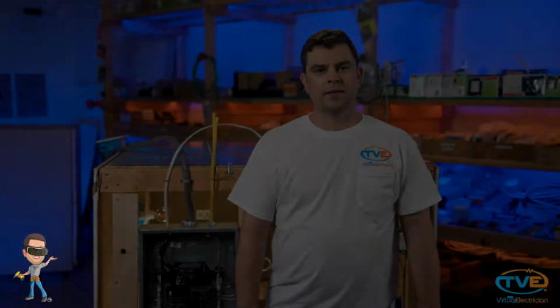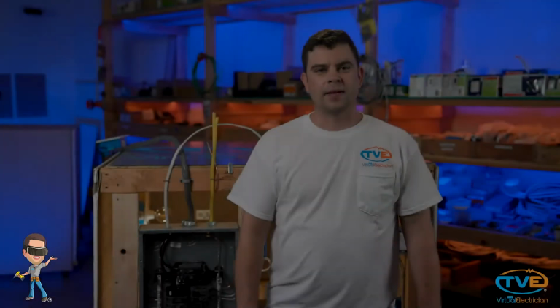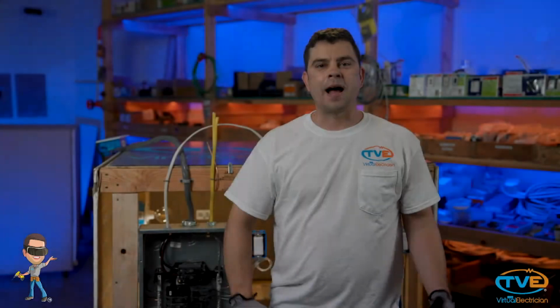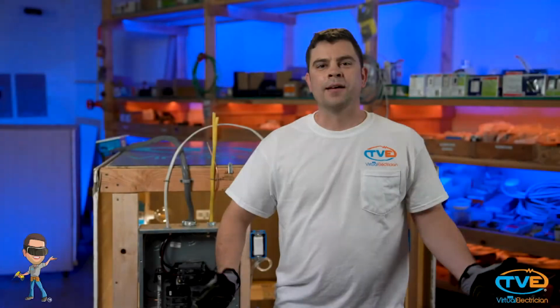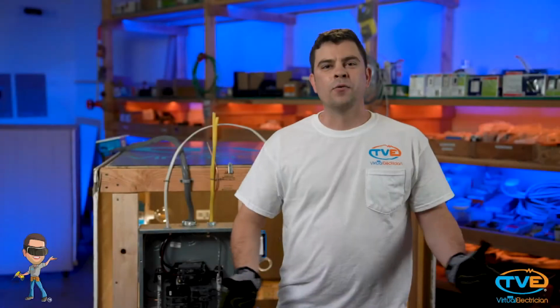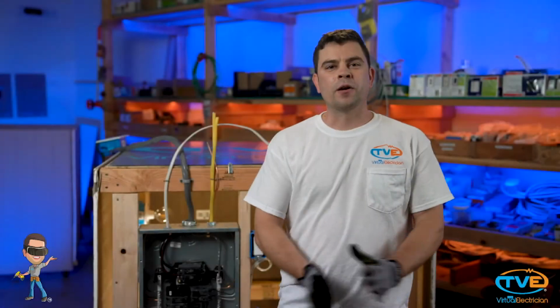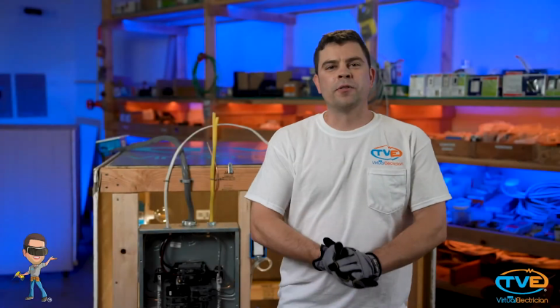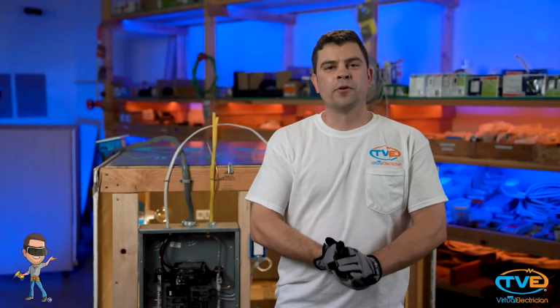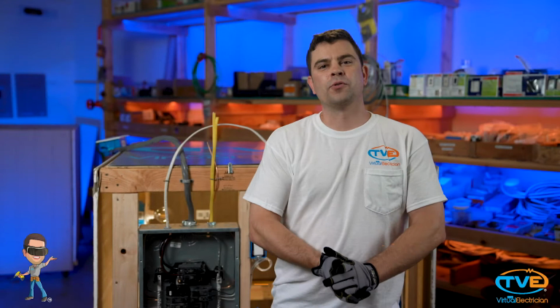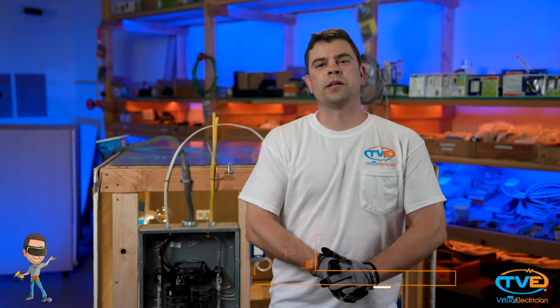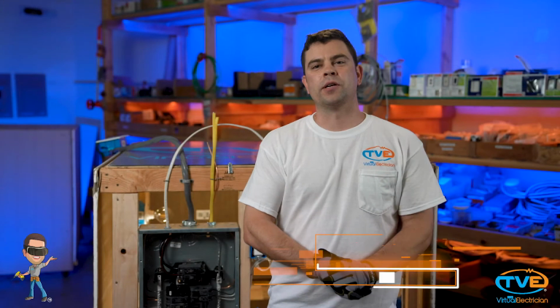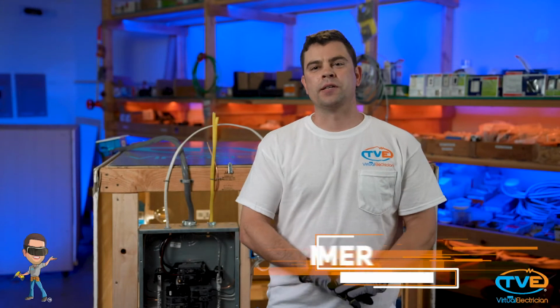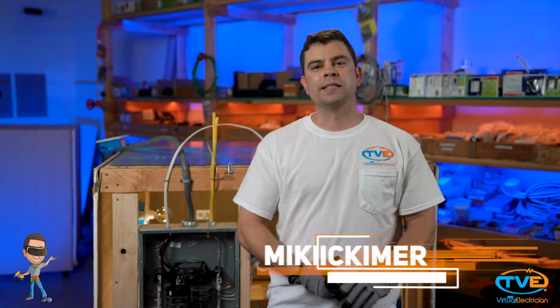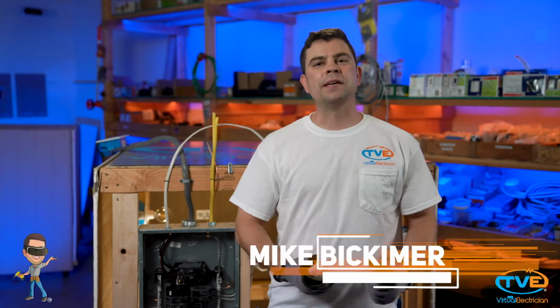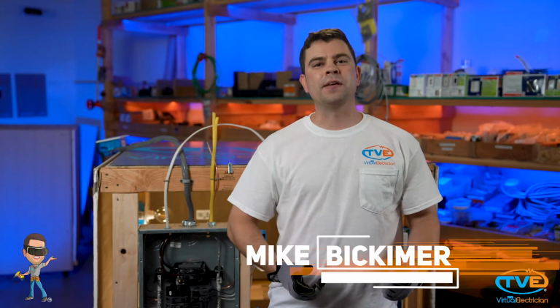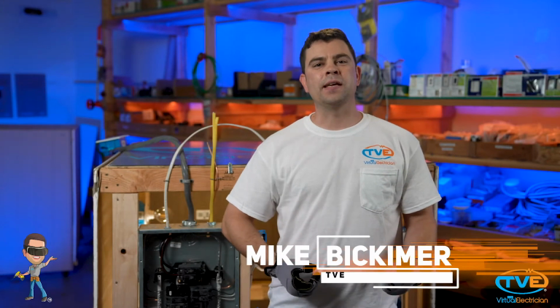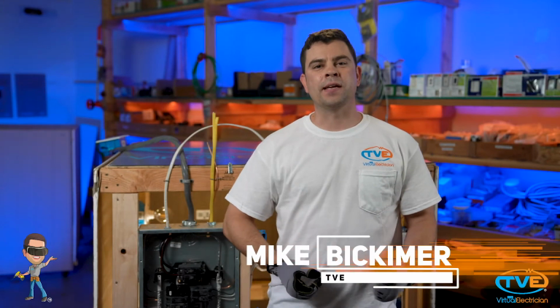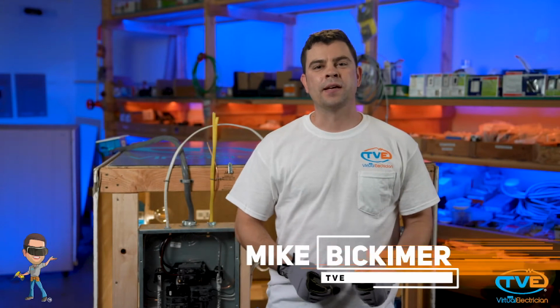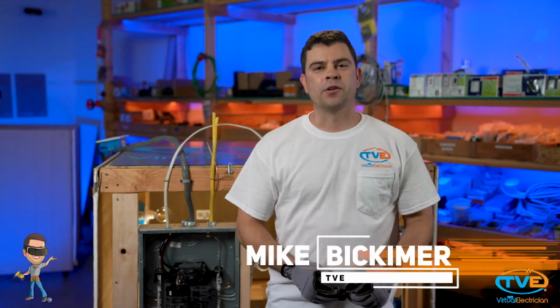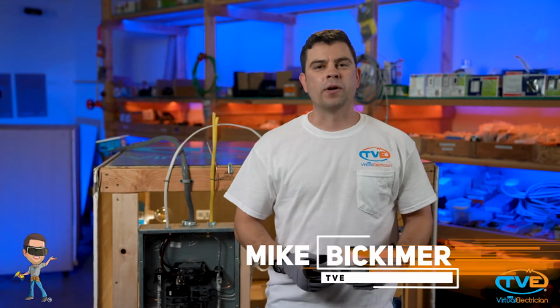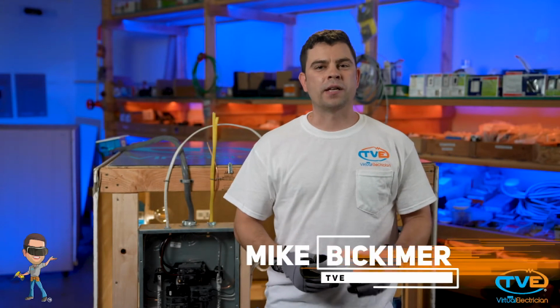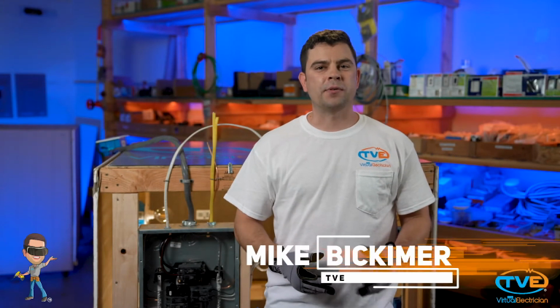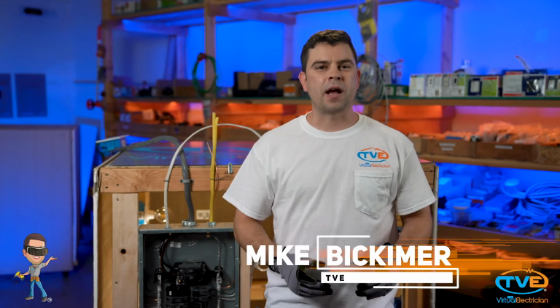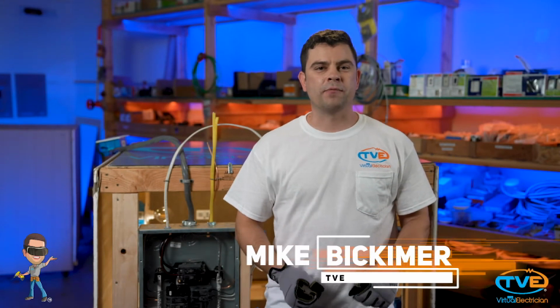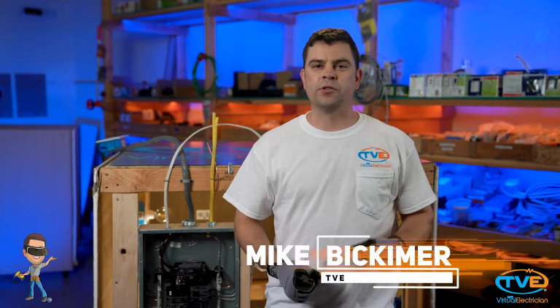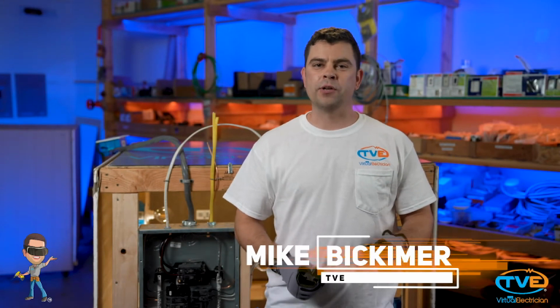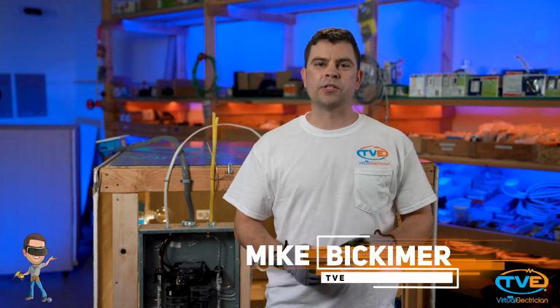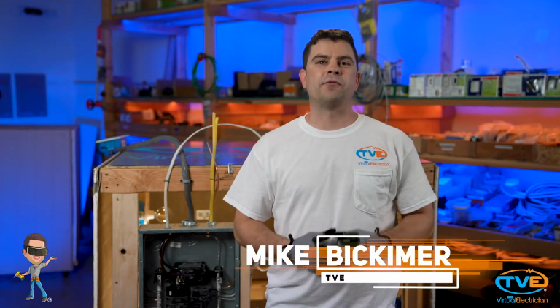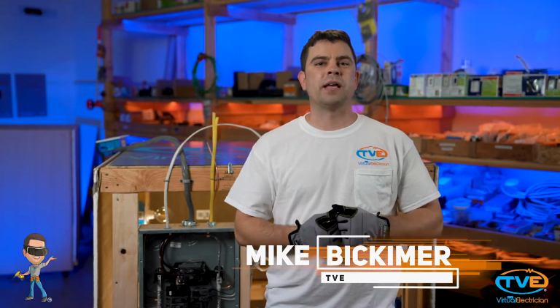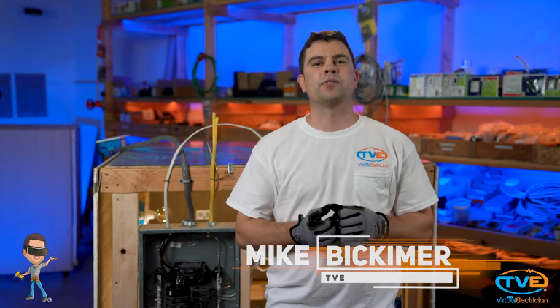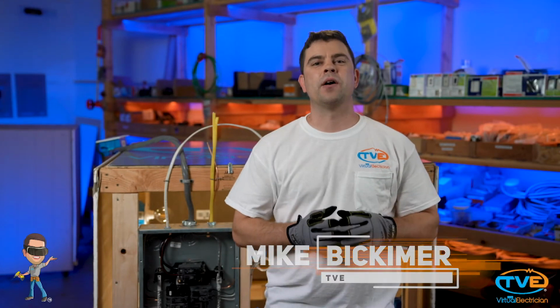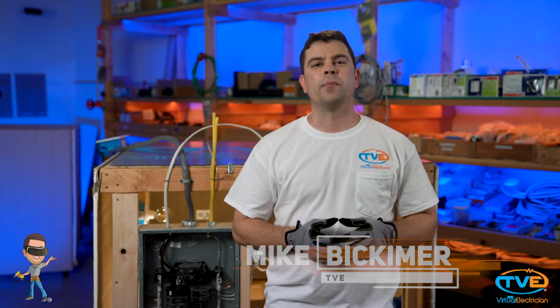Hi, welcome to The Virtual Electrician, TVE, your one-stop shop for do-it-yourself electrical help.